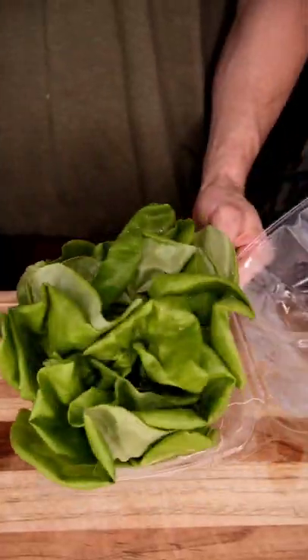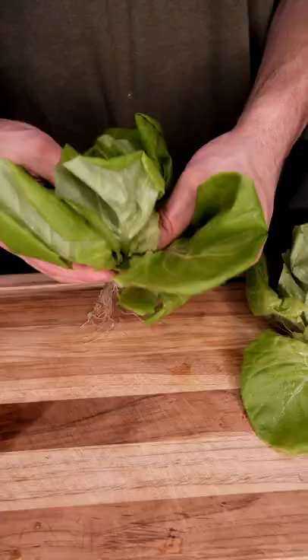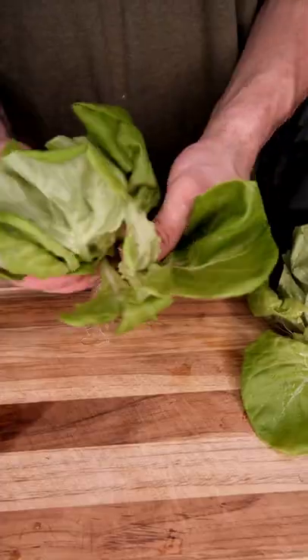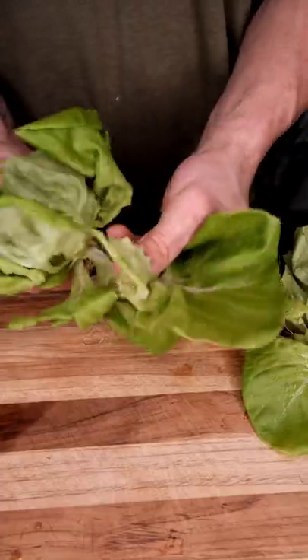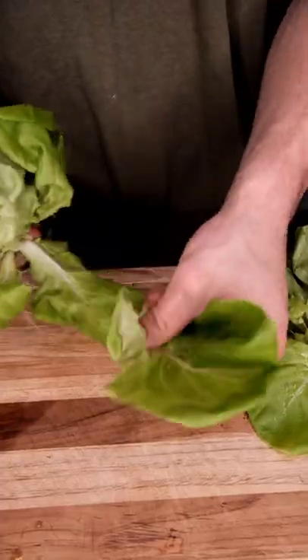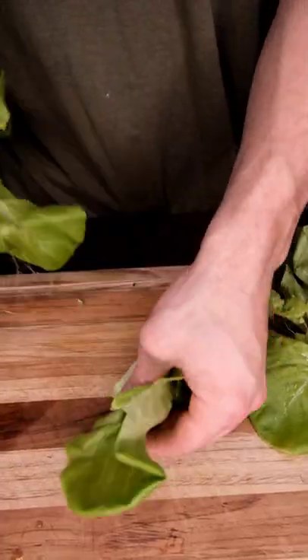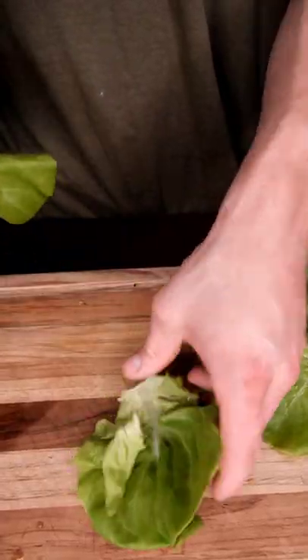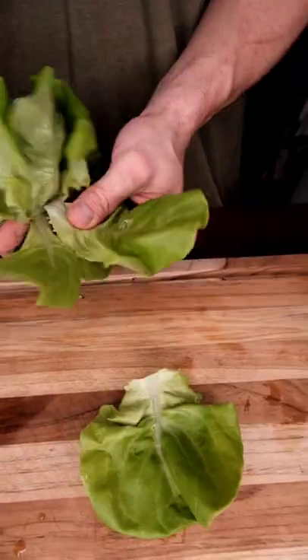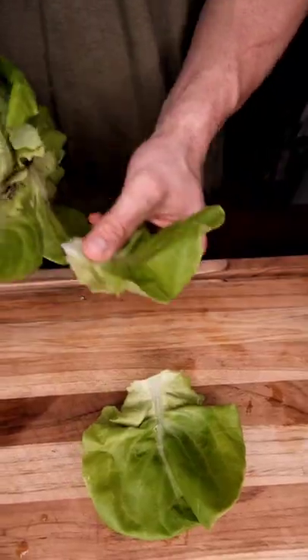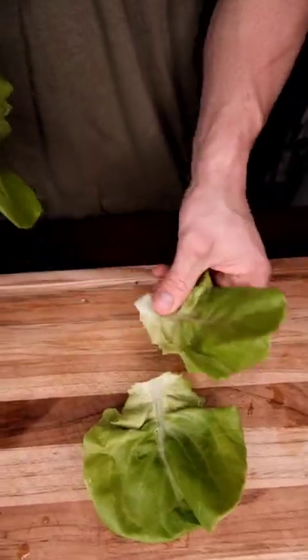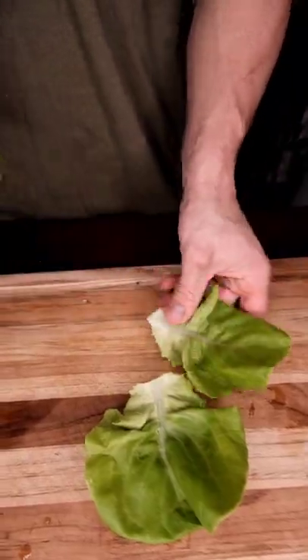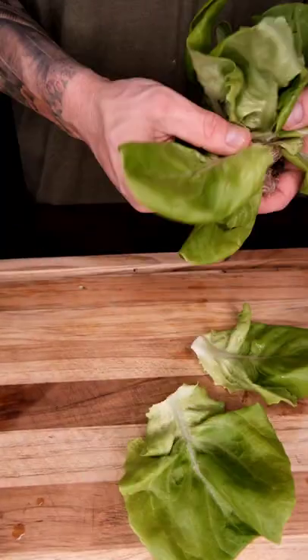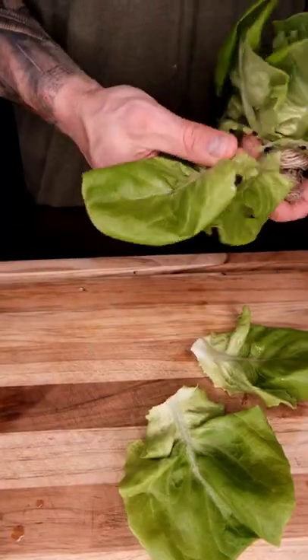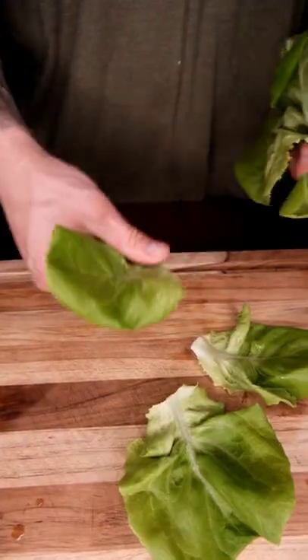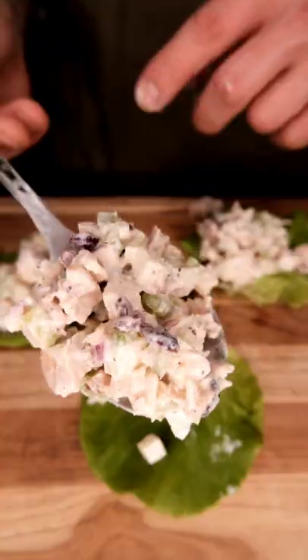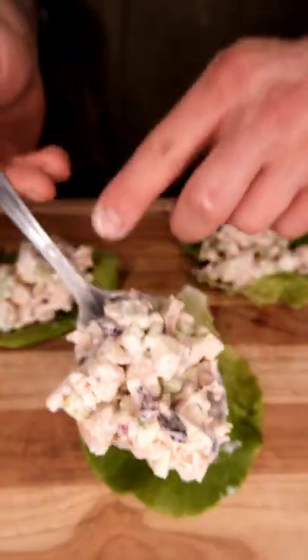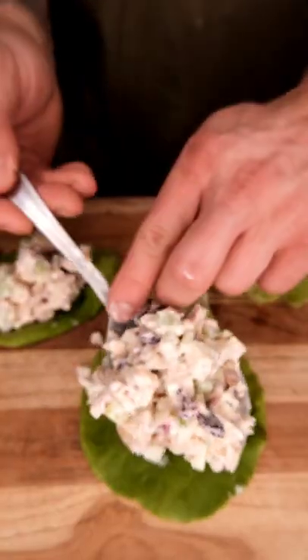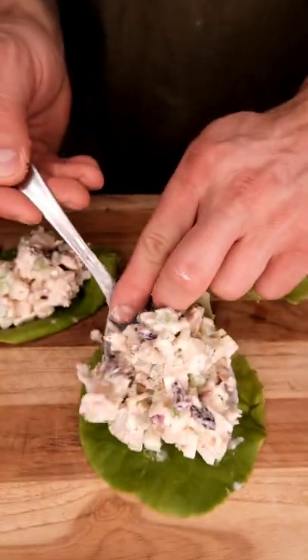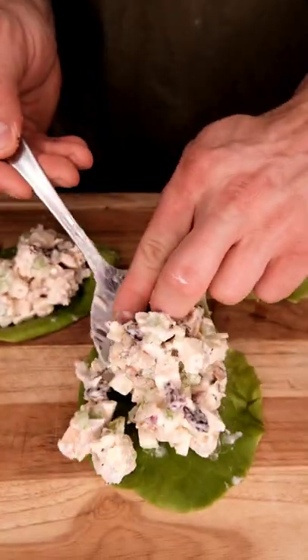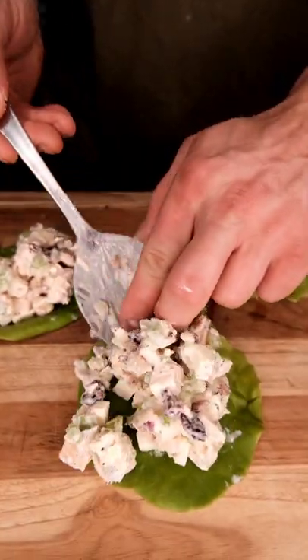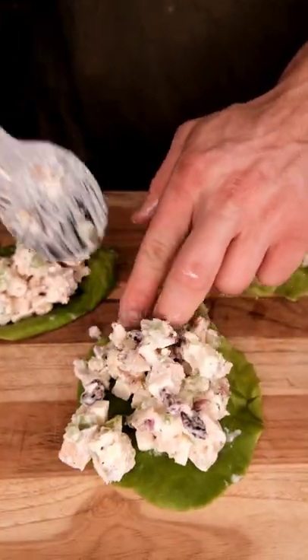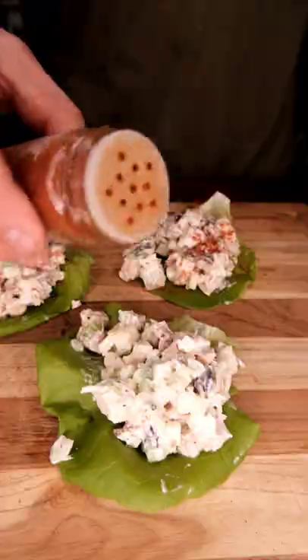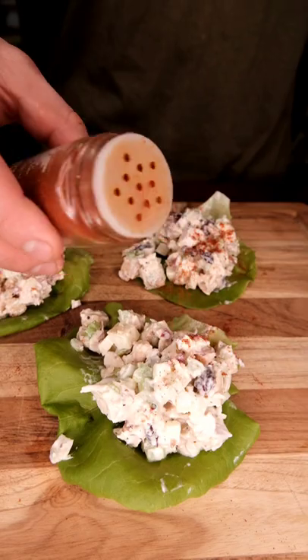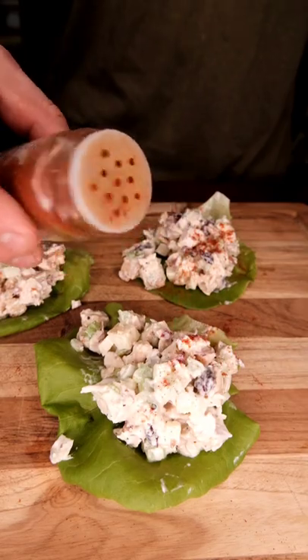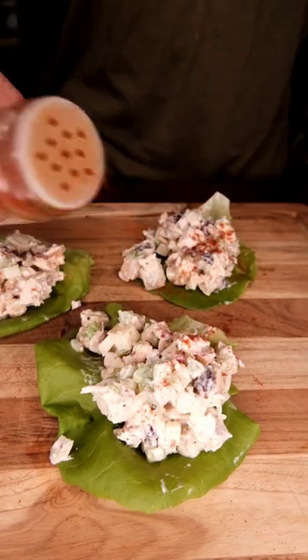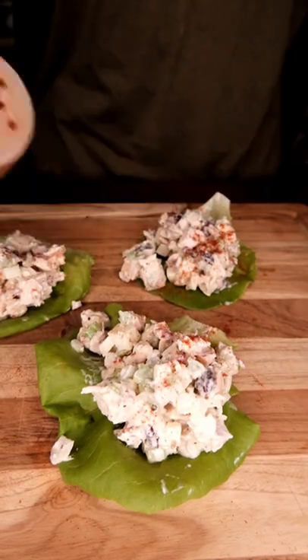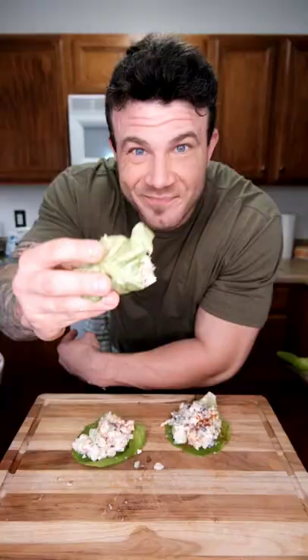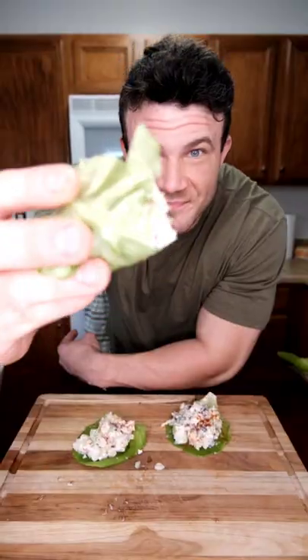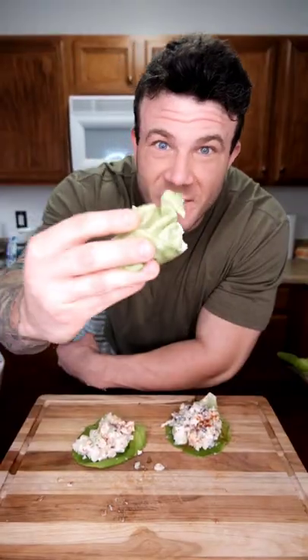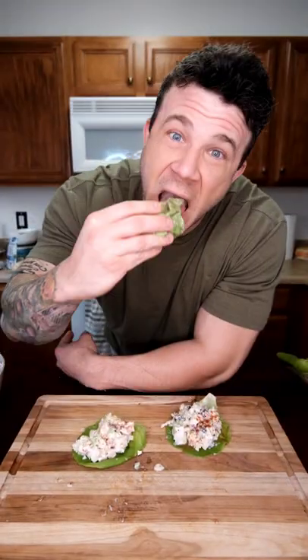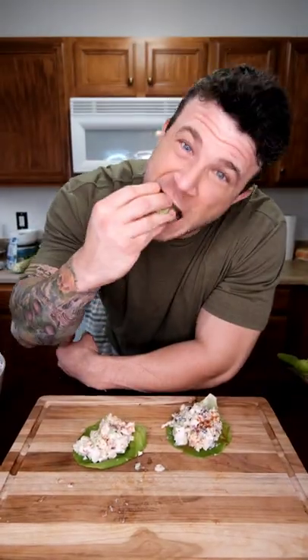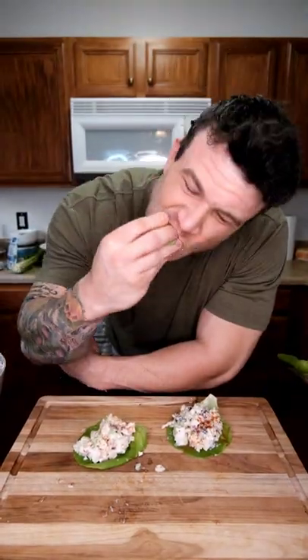We can go on a piece of toast, croissant, or even a lettuce wrap if we're going low-carb. Hit that with a little paprika at the end. Cheers, guys.